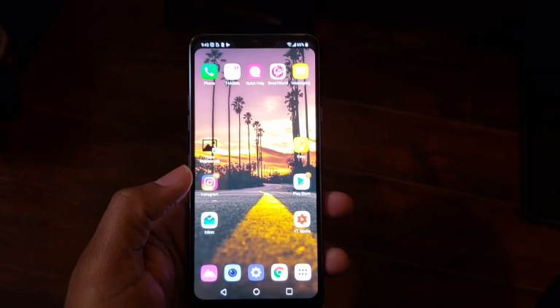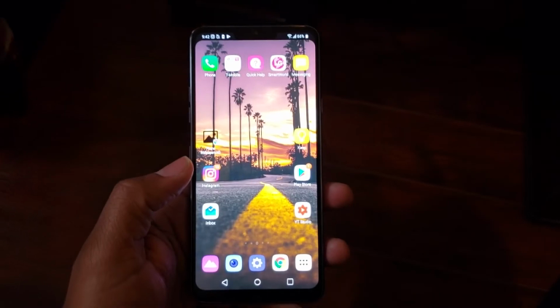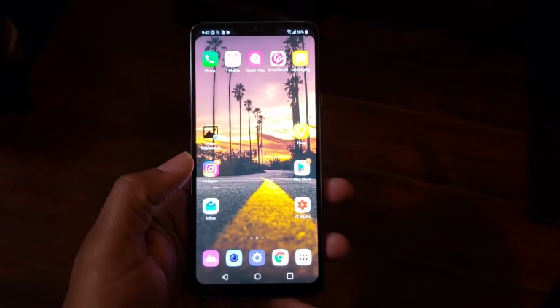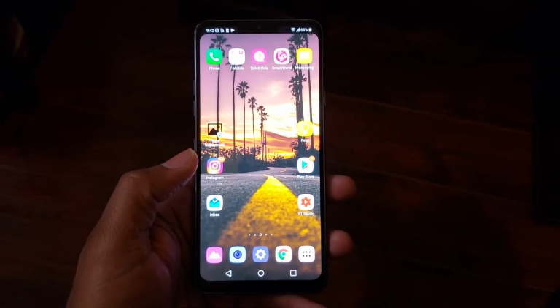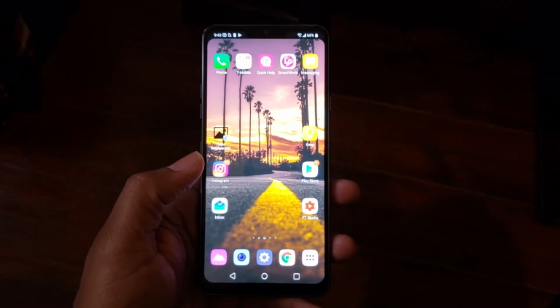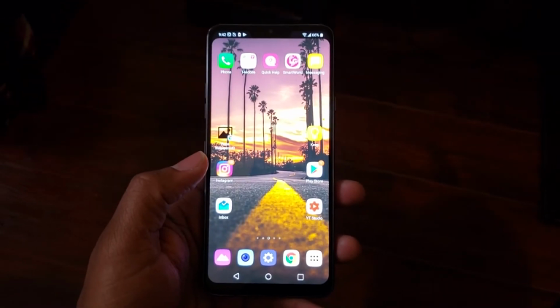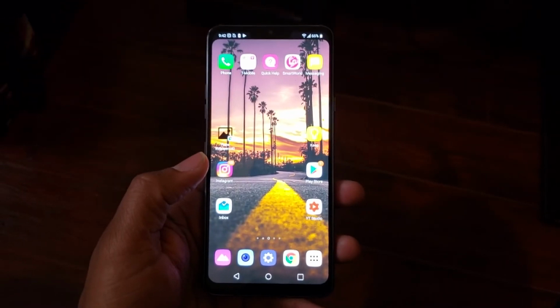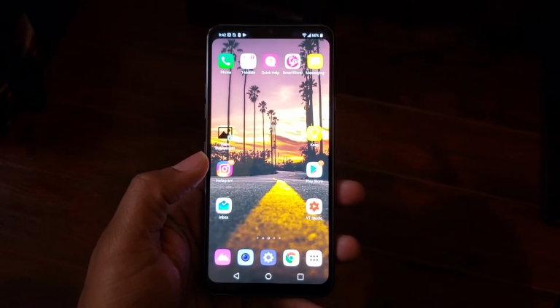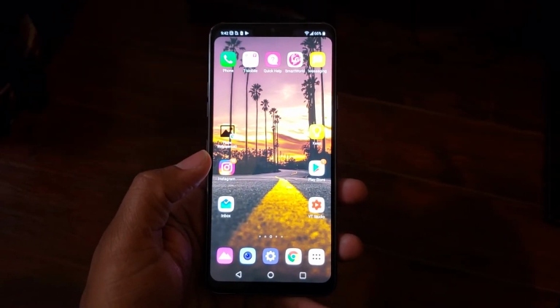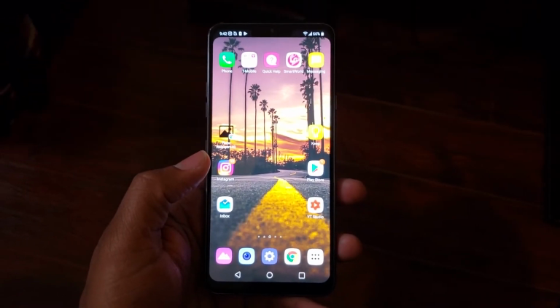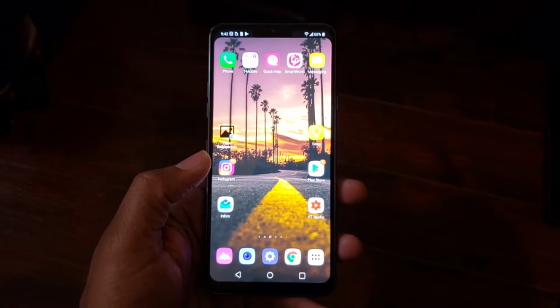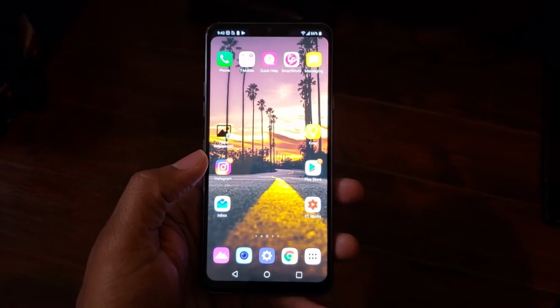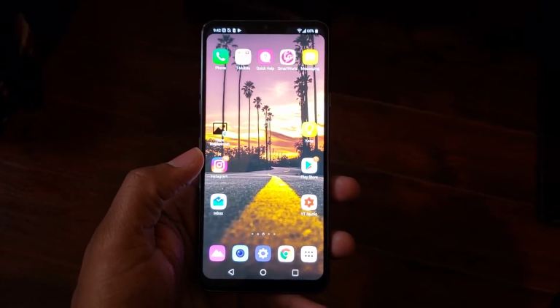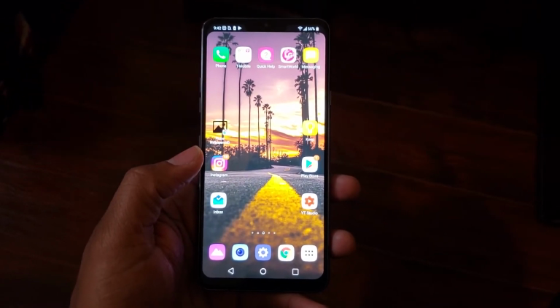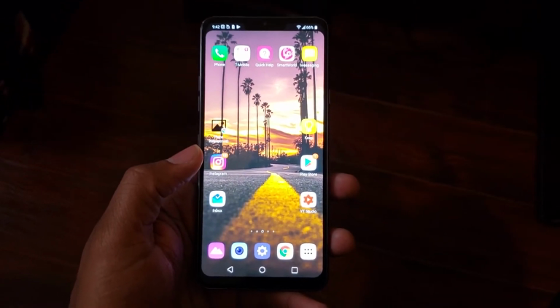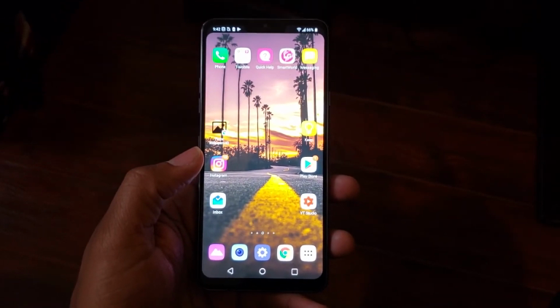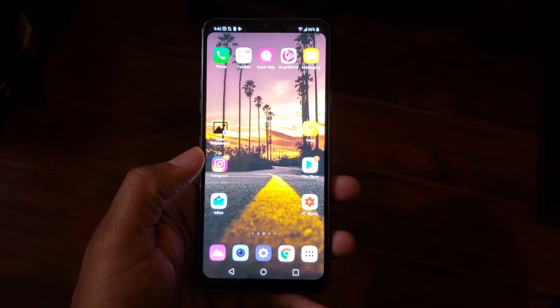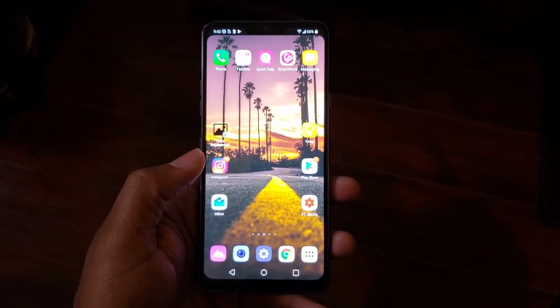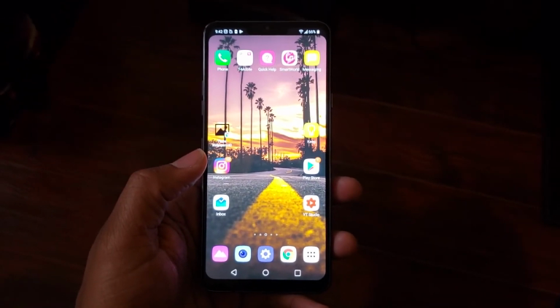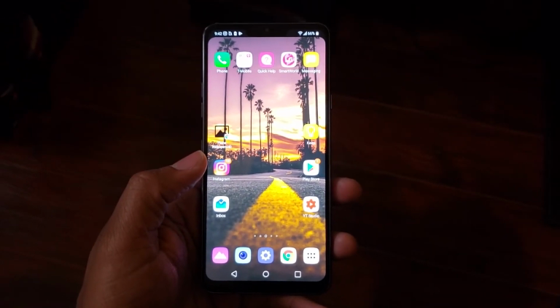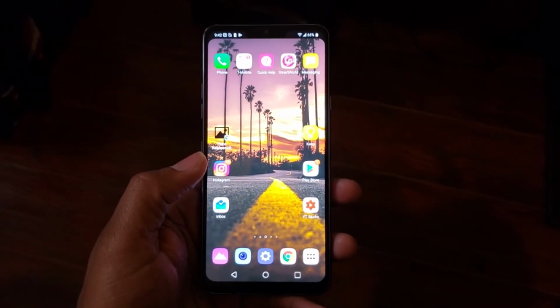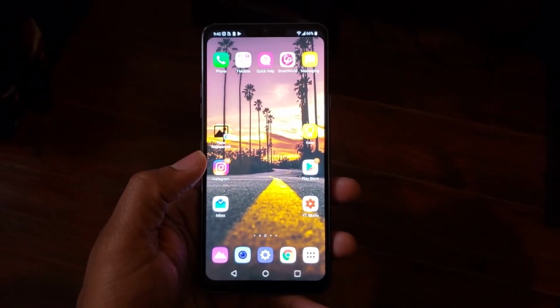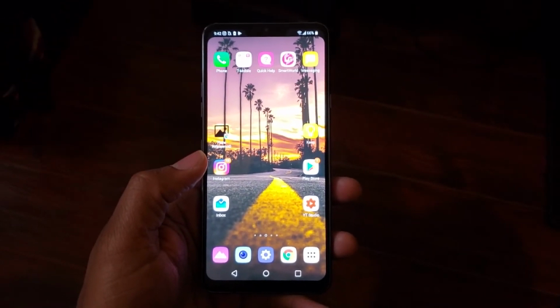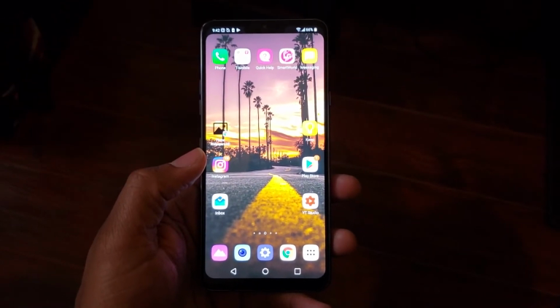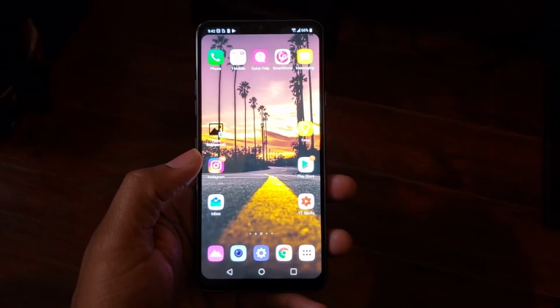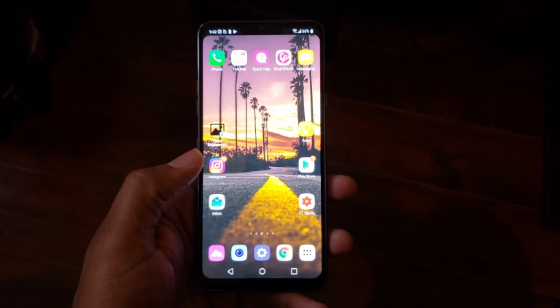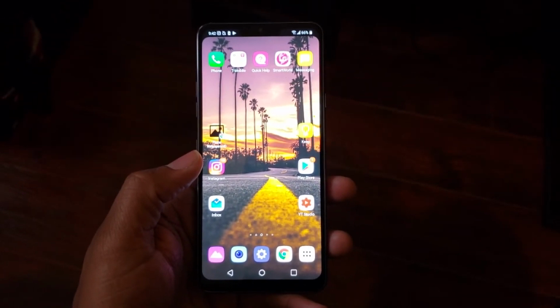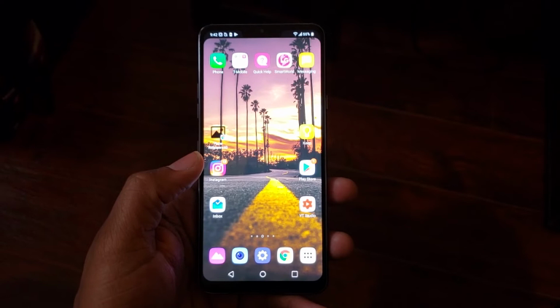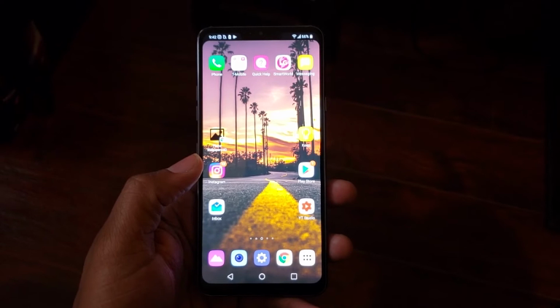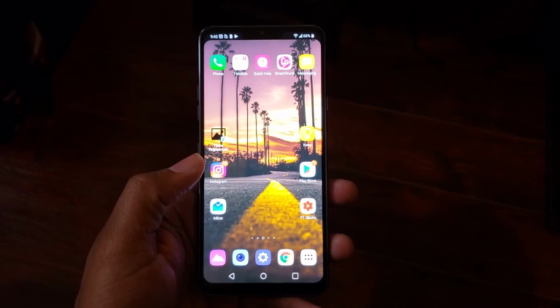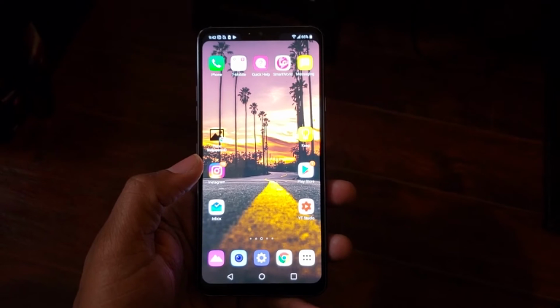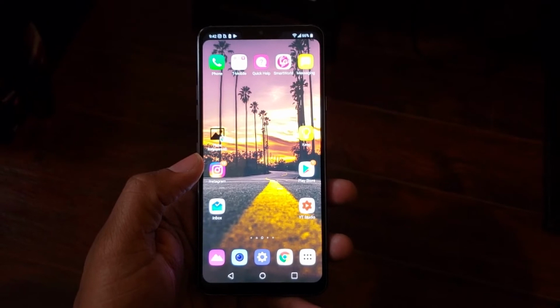Hey guys, Wayne here from H2Tech Videos. Today I want to show you how to reset your LG G7 back to factory settings.